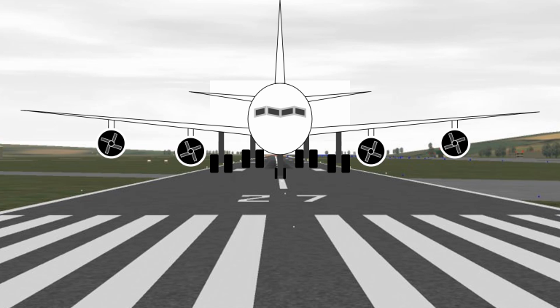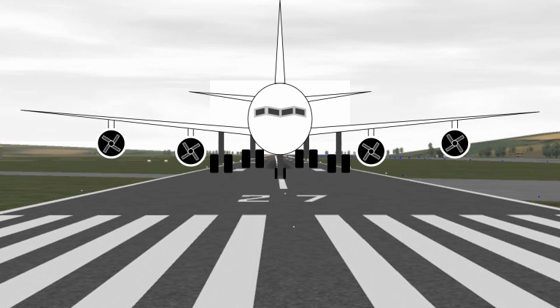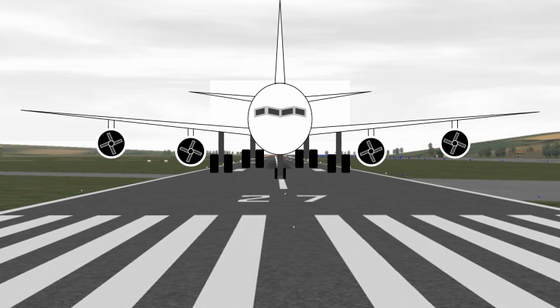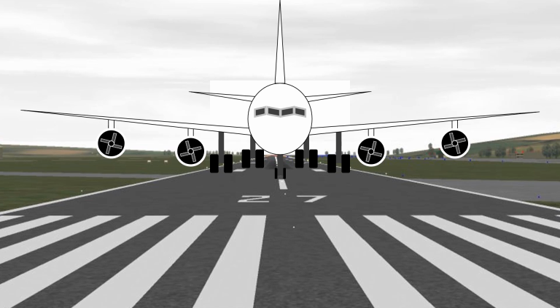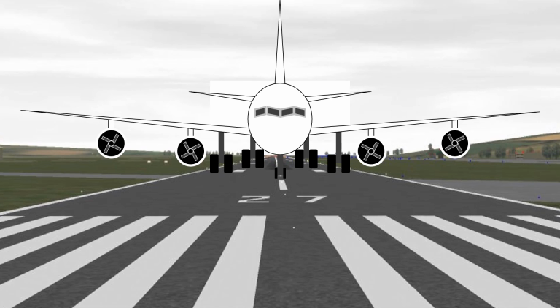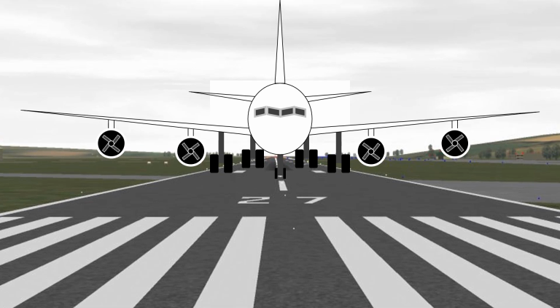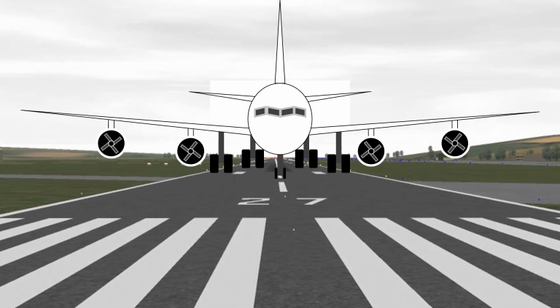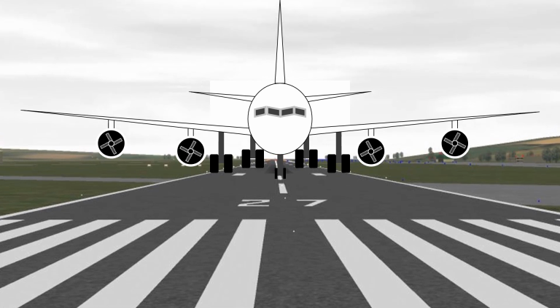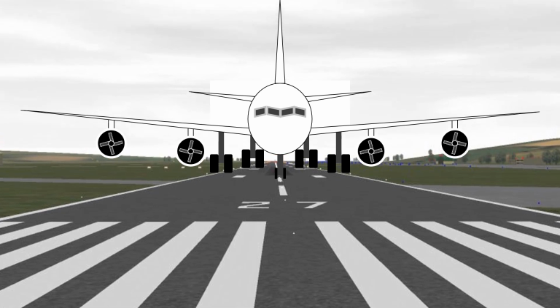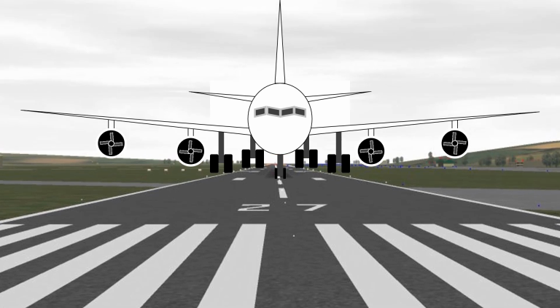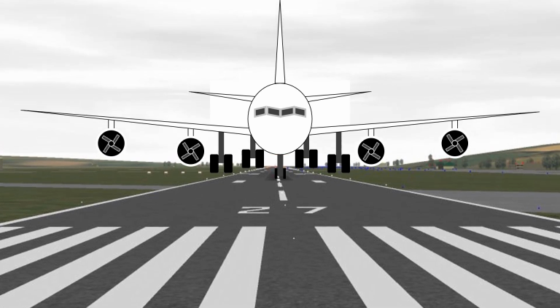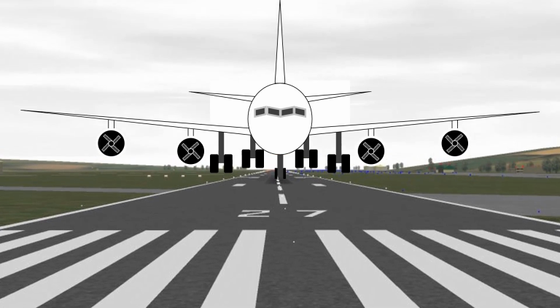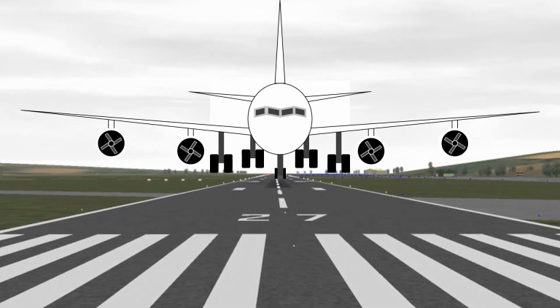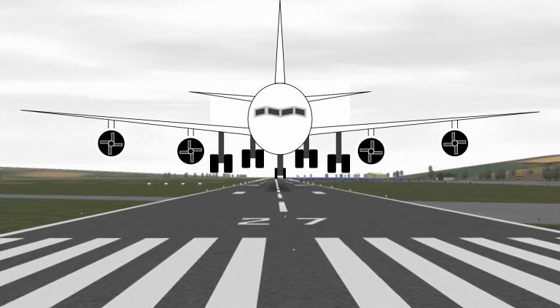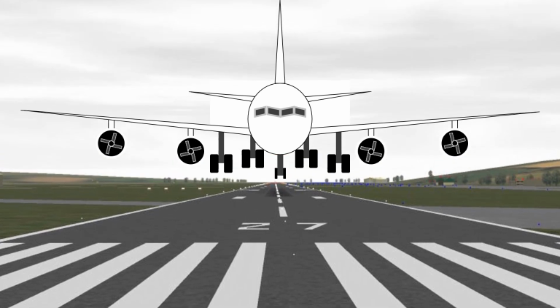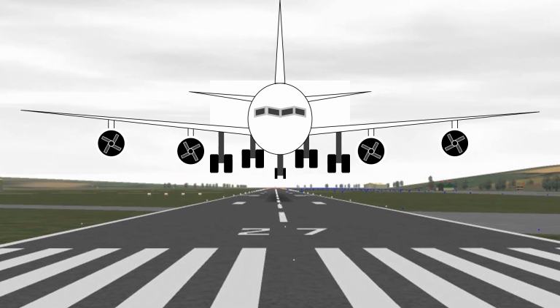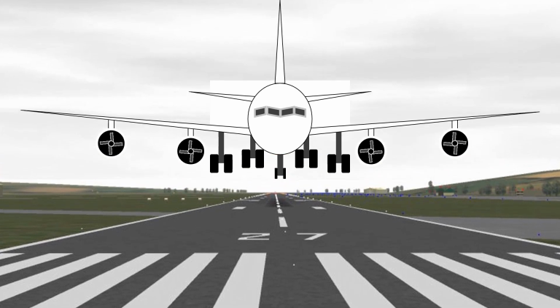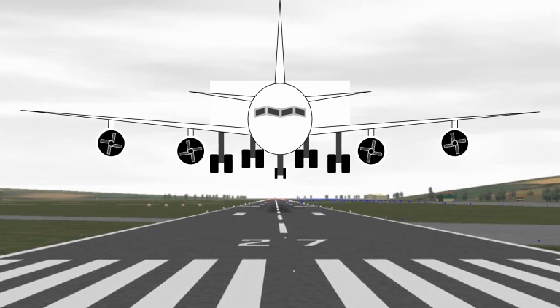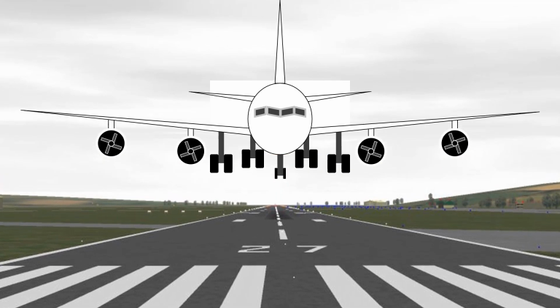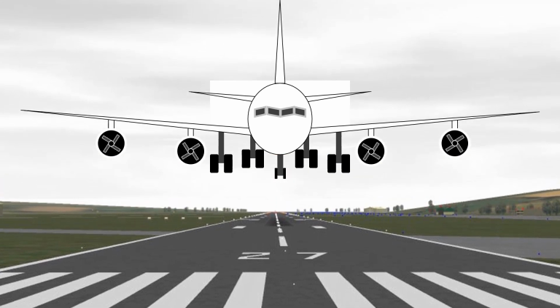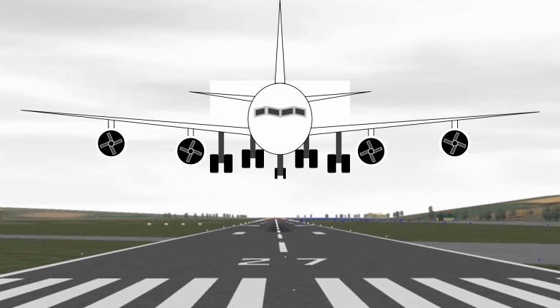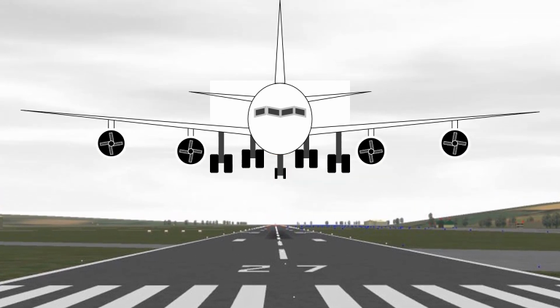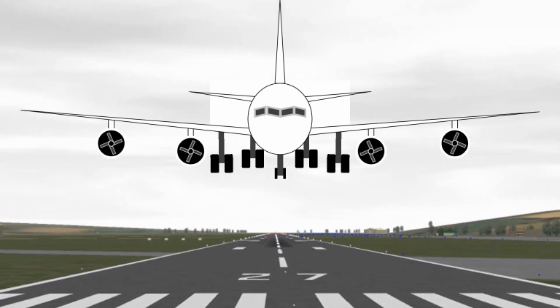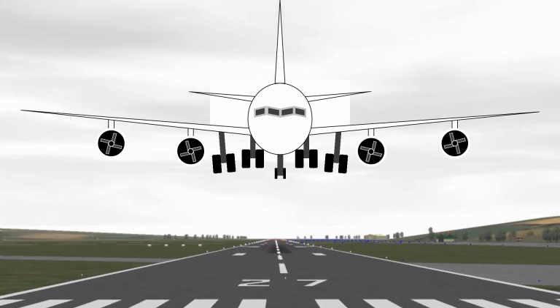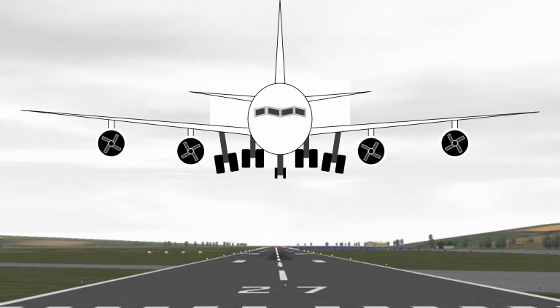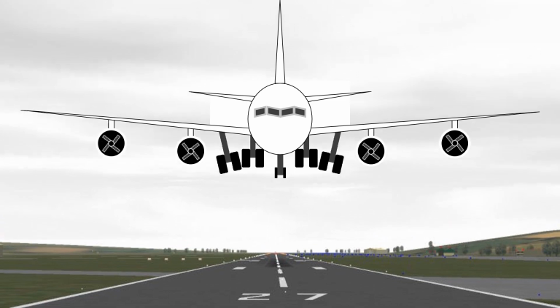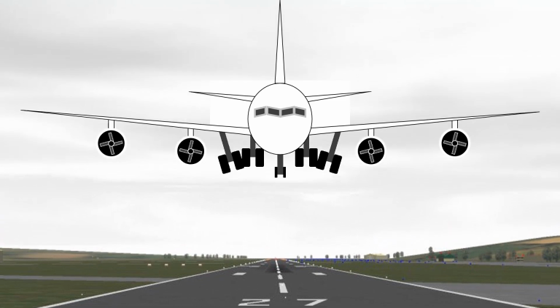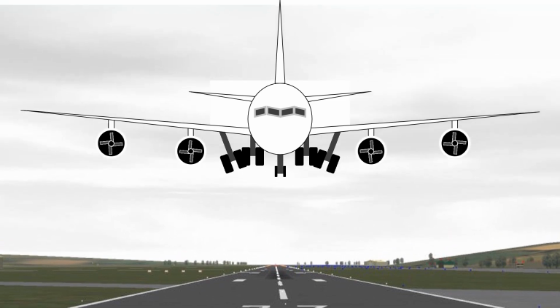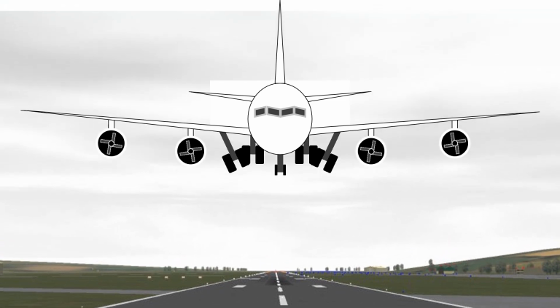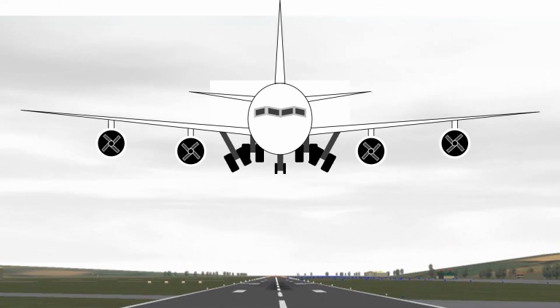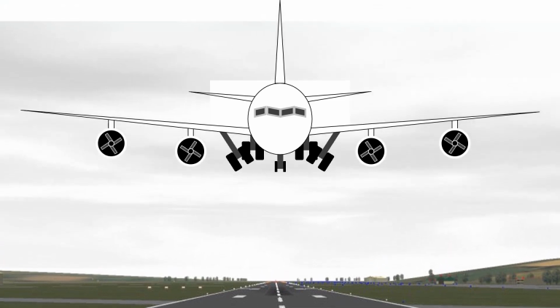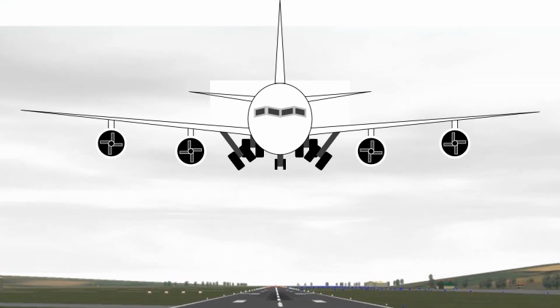Did you know that the airplane wings move some of its elements during the flight? Let's find out what they are.